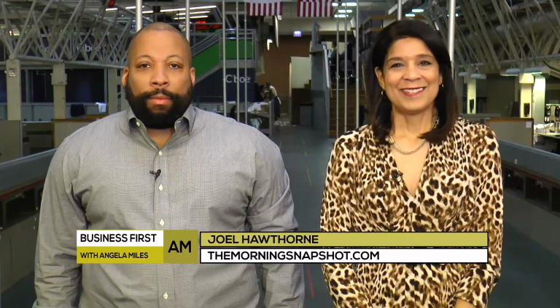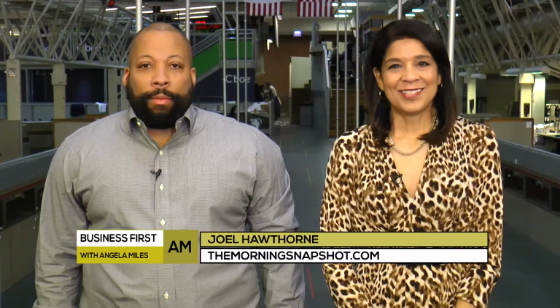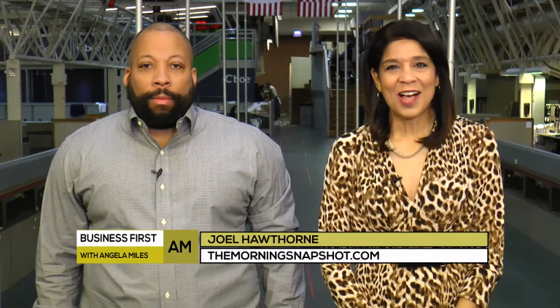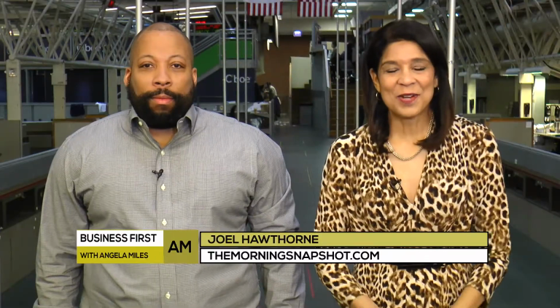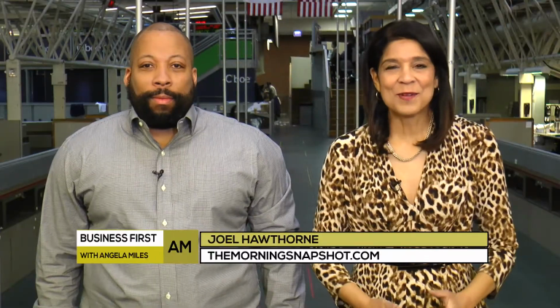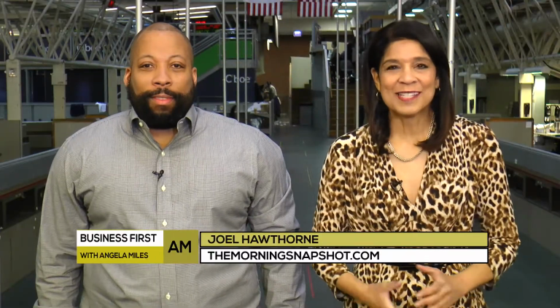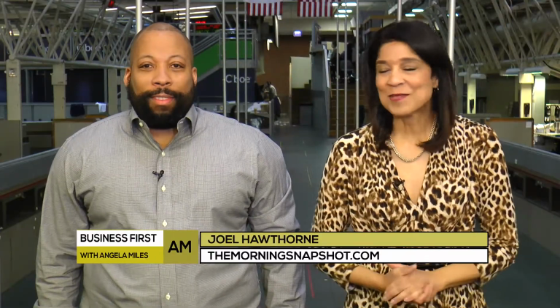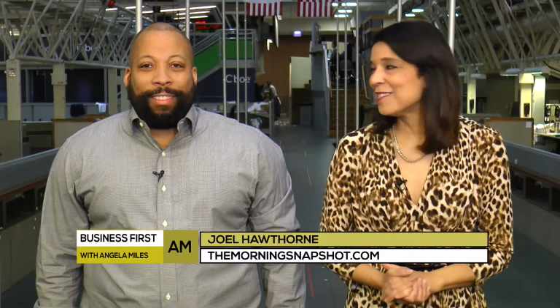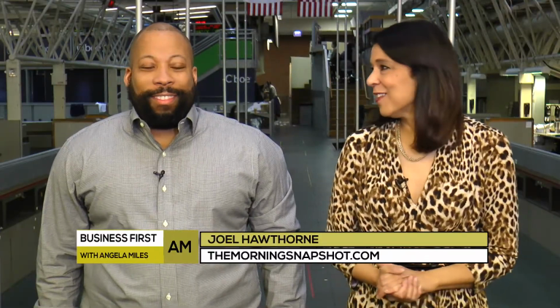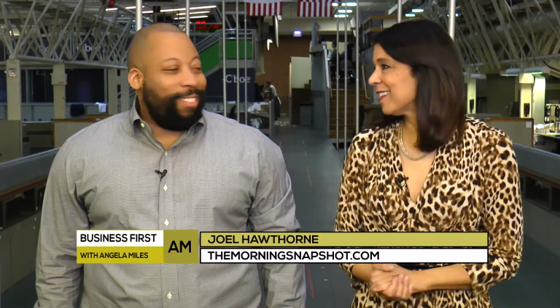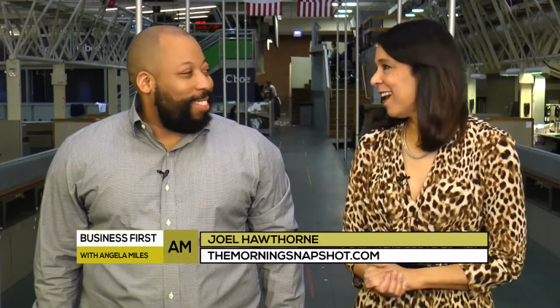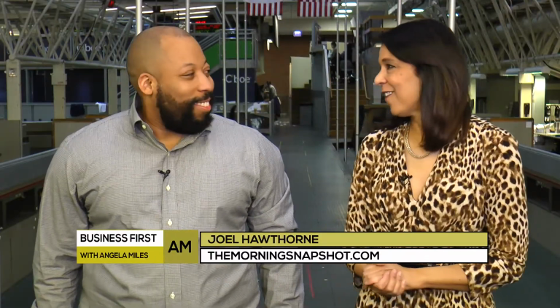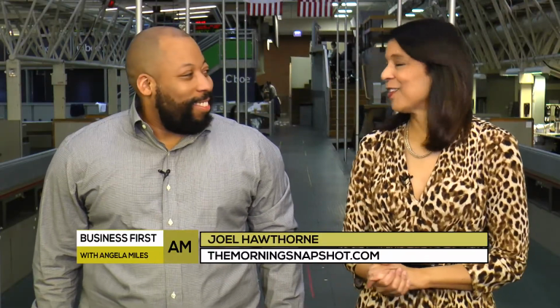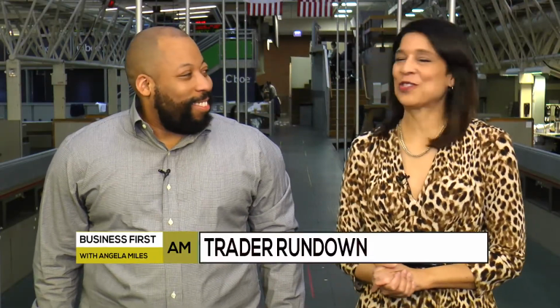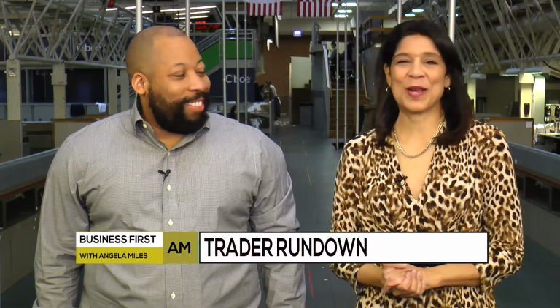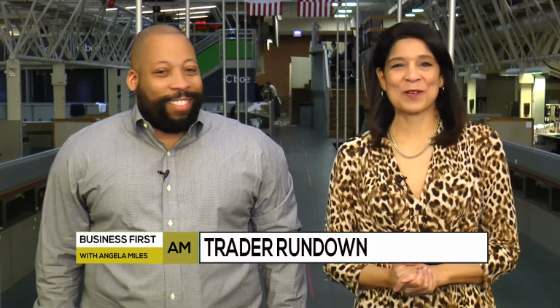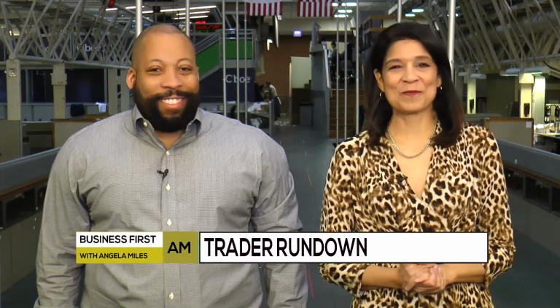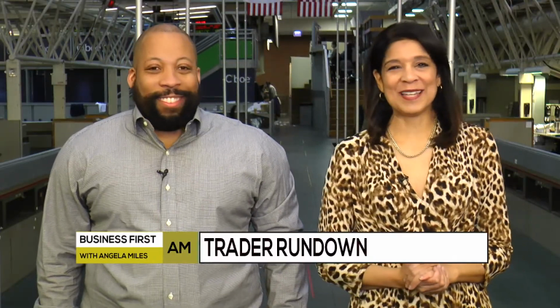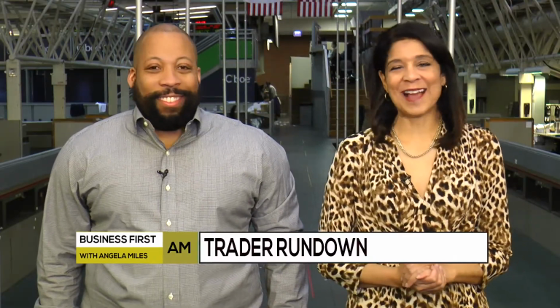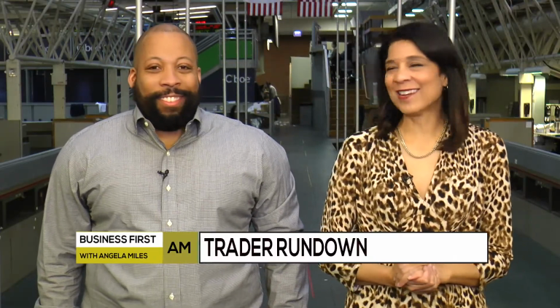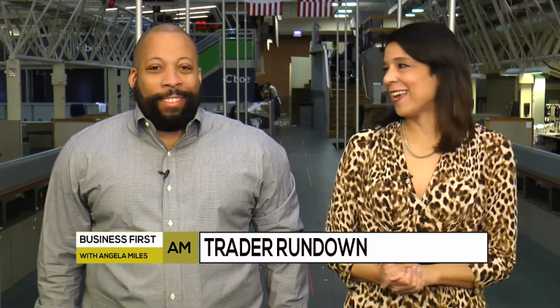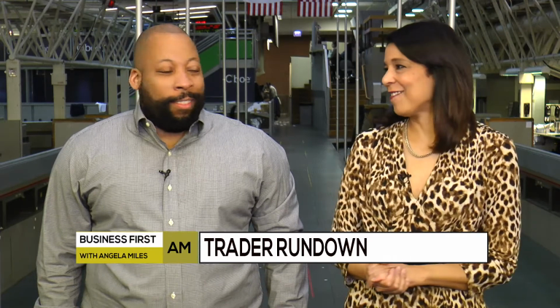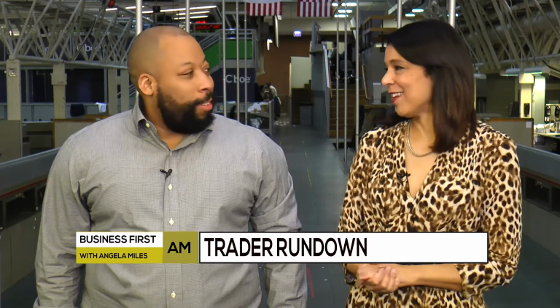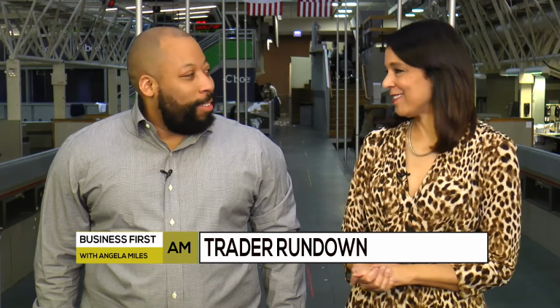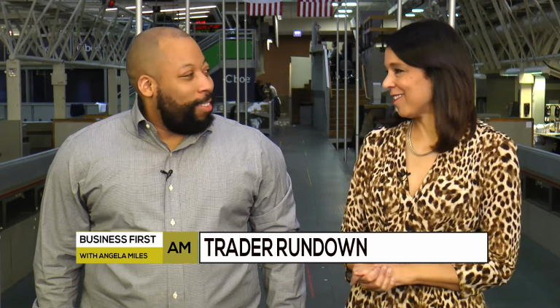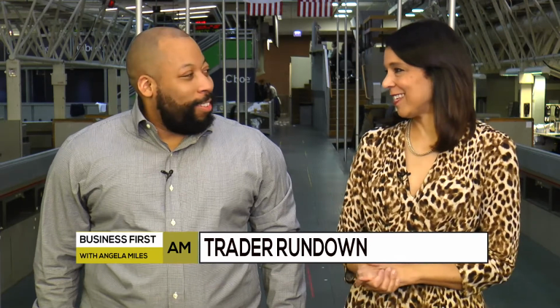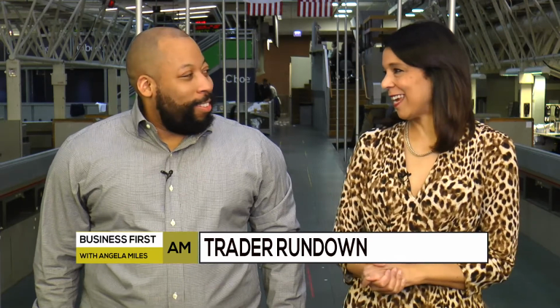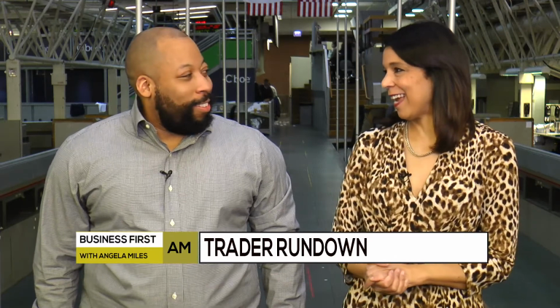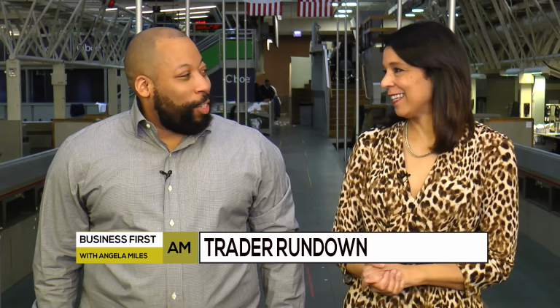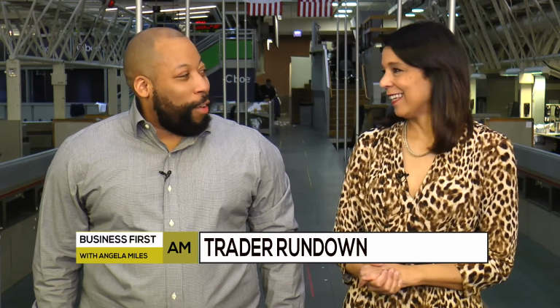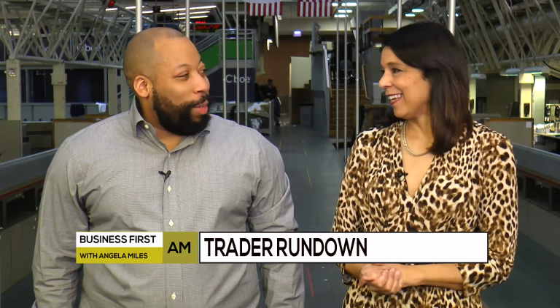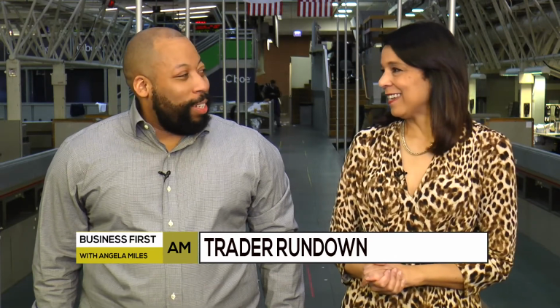Joel Hawthorne of the Morning Snapshot joins us now for the Trader Rundown. Good to have you on the show today. Thanks for having me, Angie.